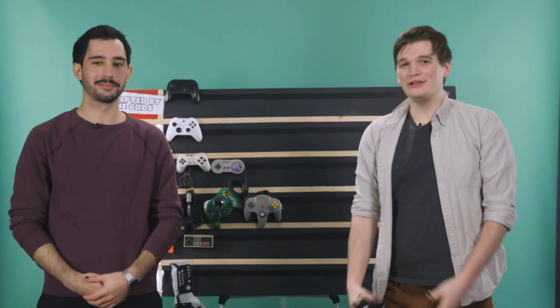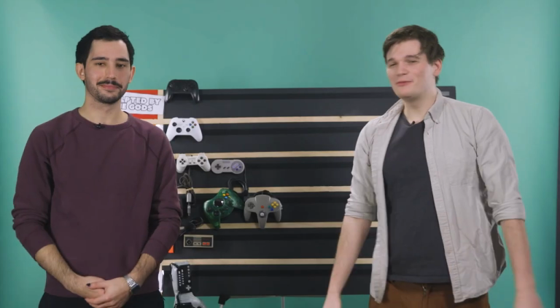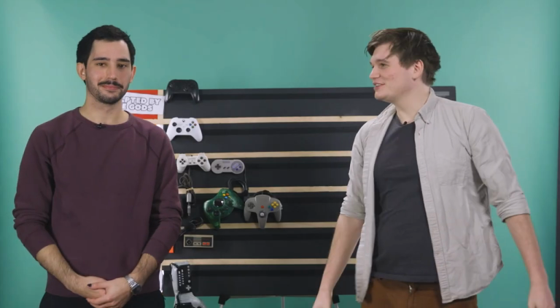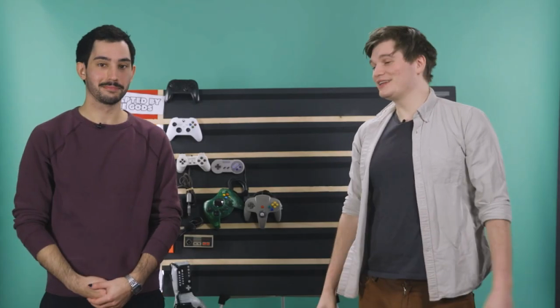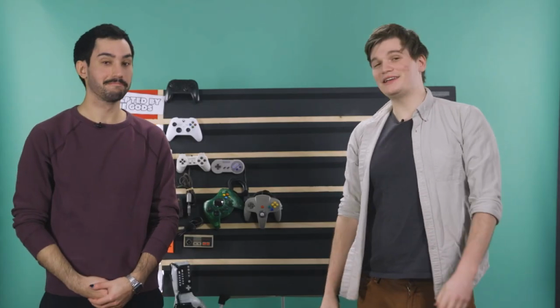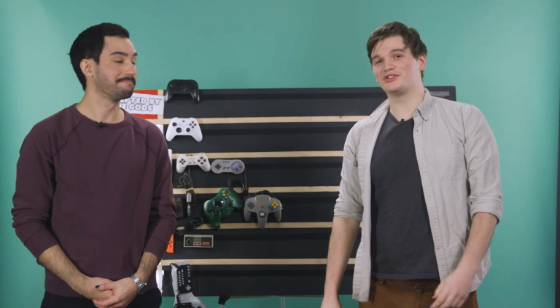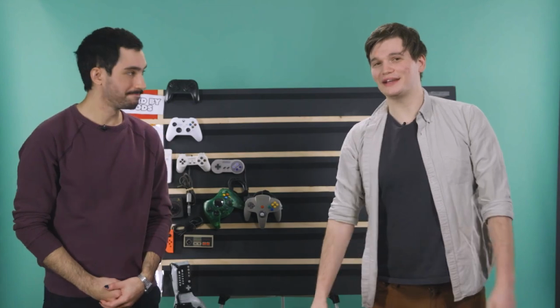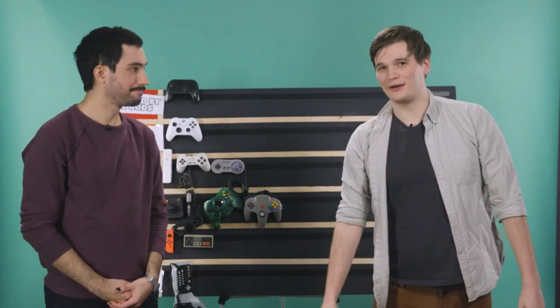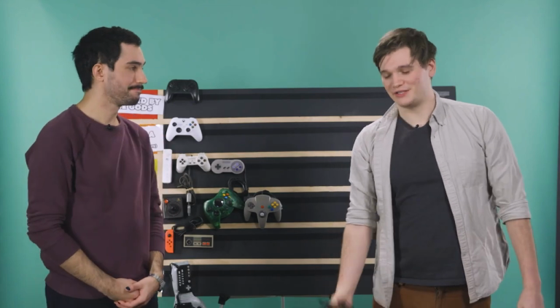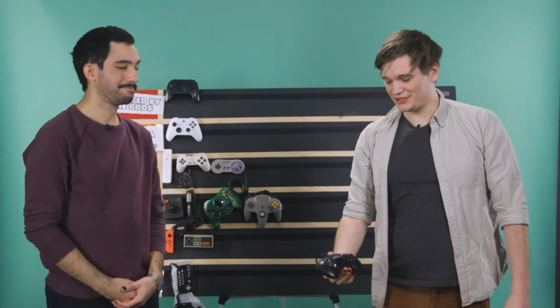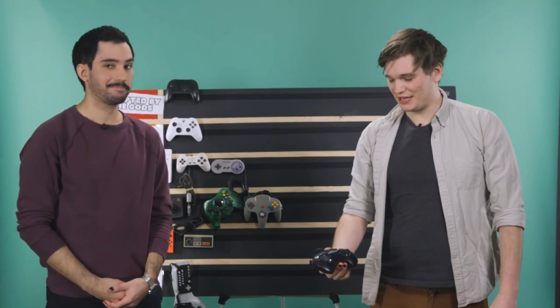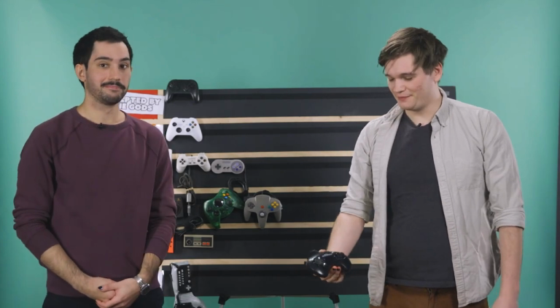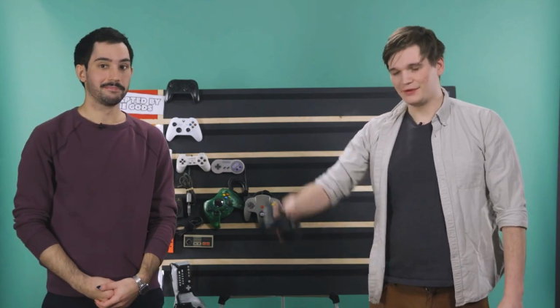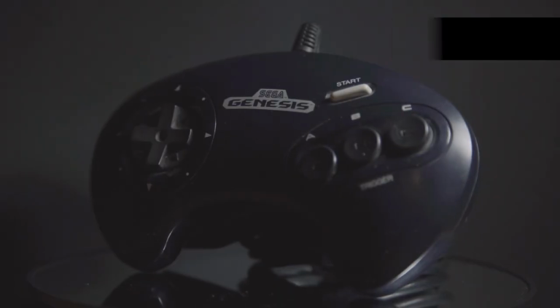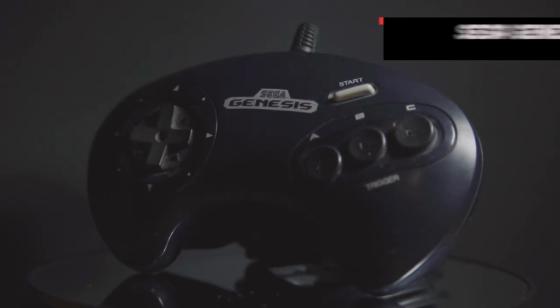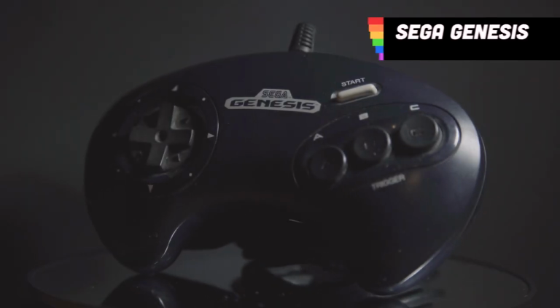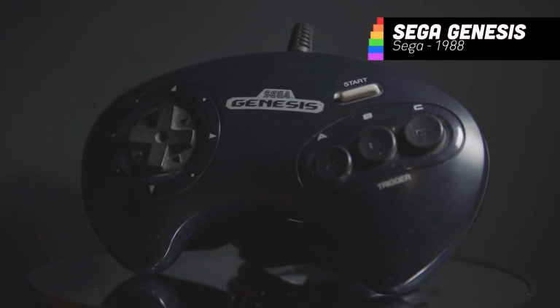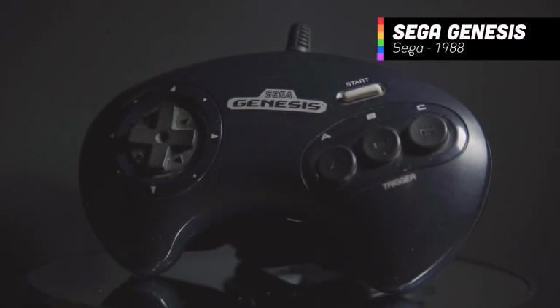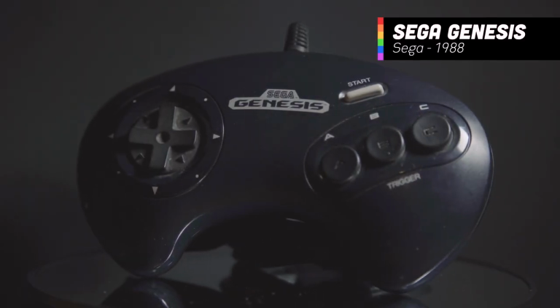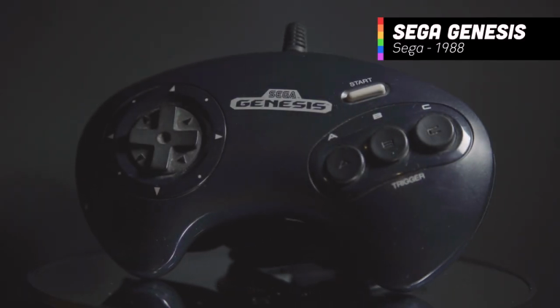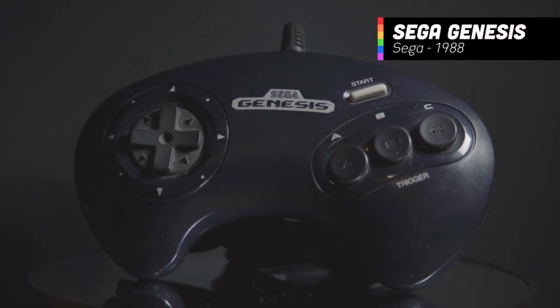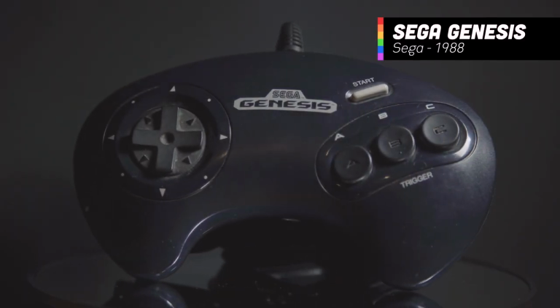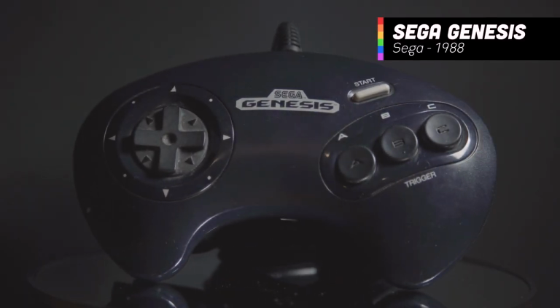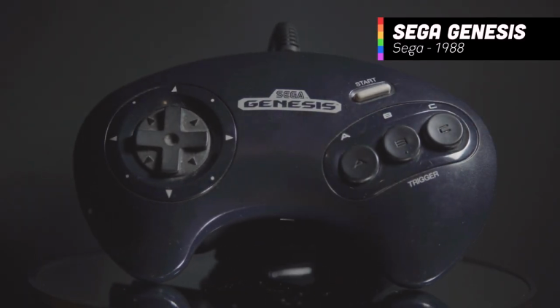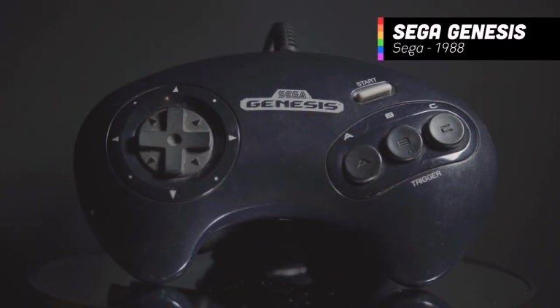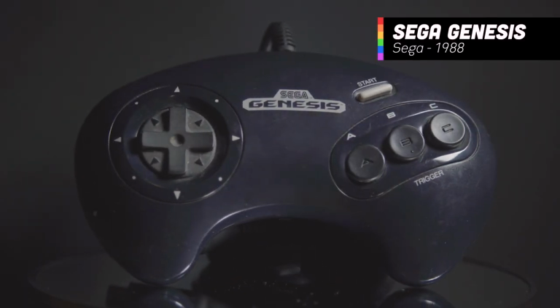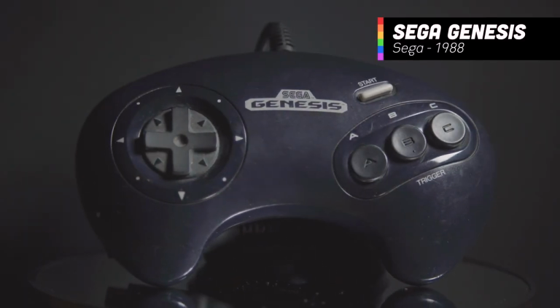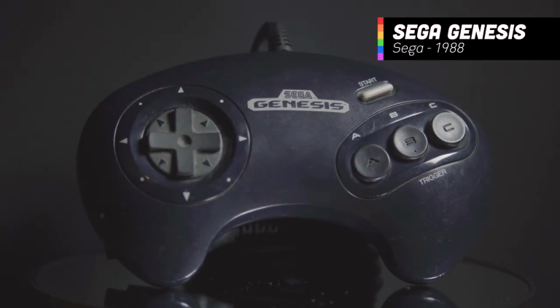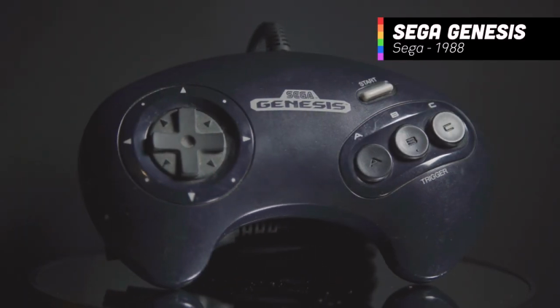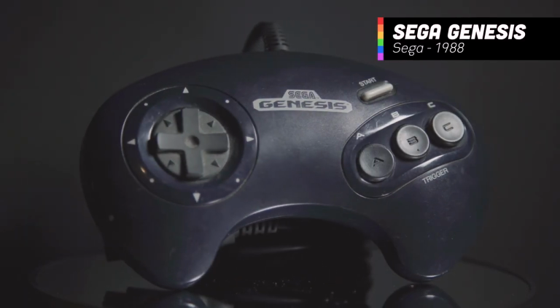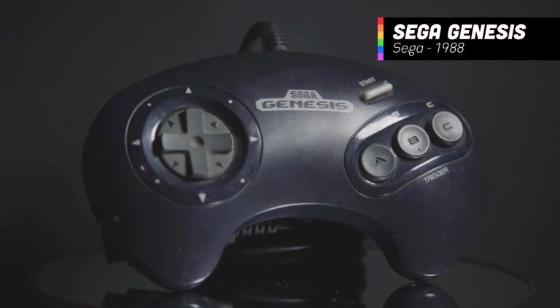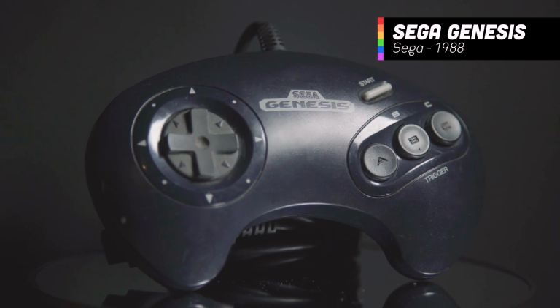Now let's move on to Nintendo's direct competition at the time: the Sega Genesis. The Boomerang. Why?